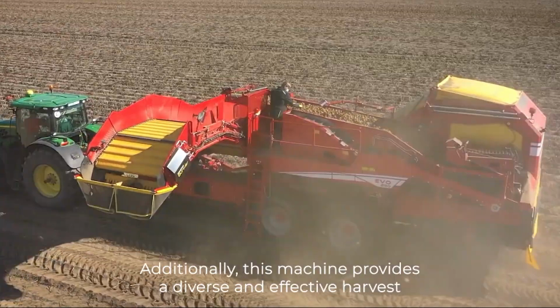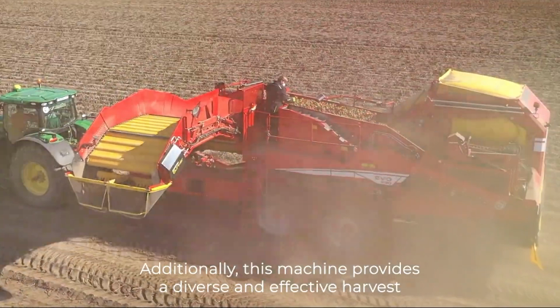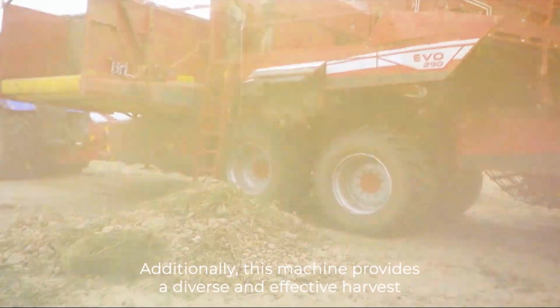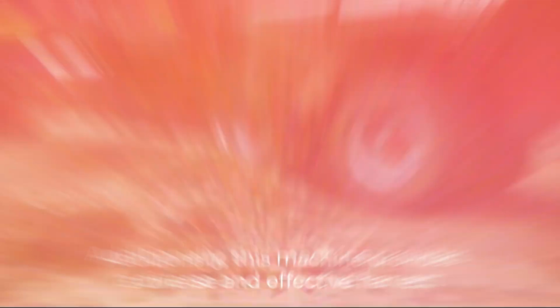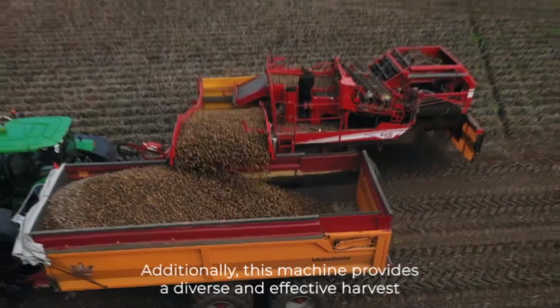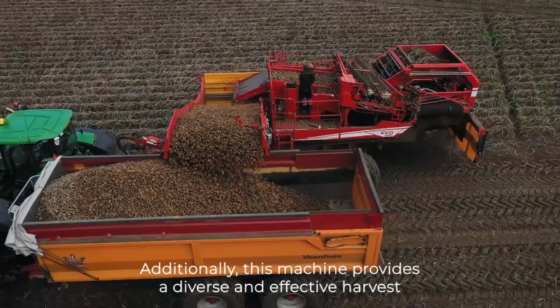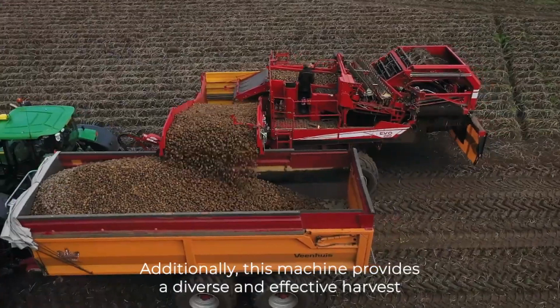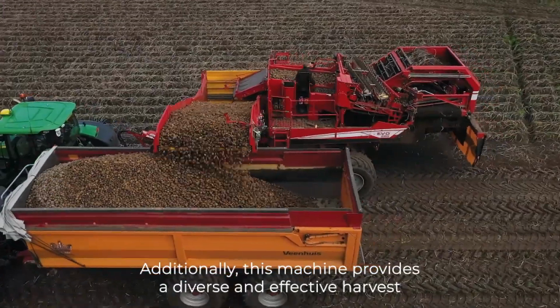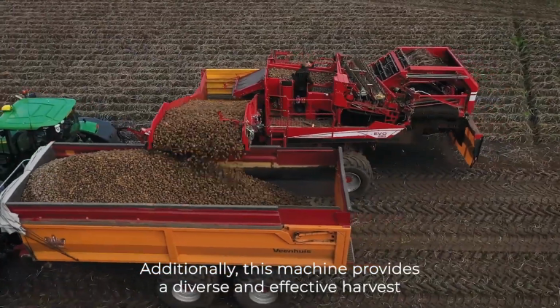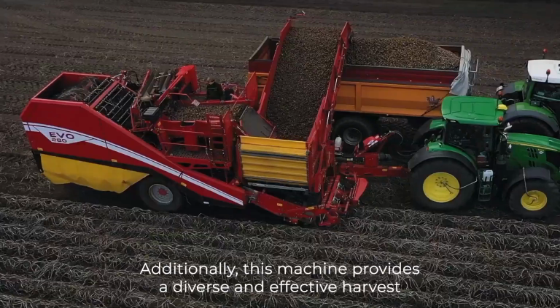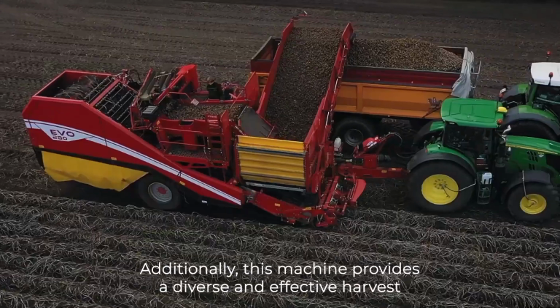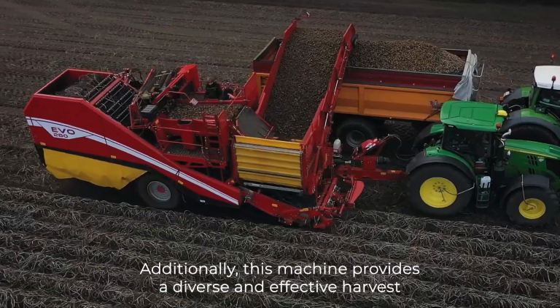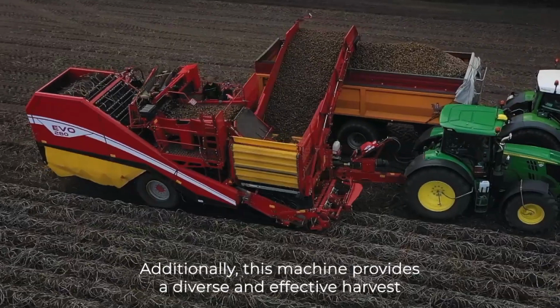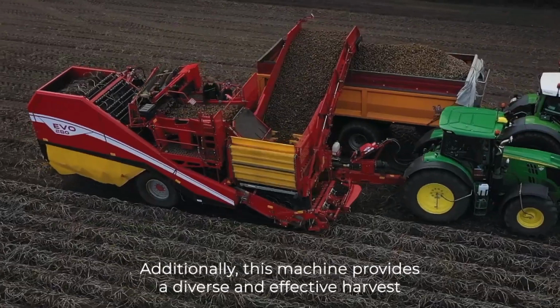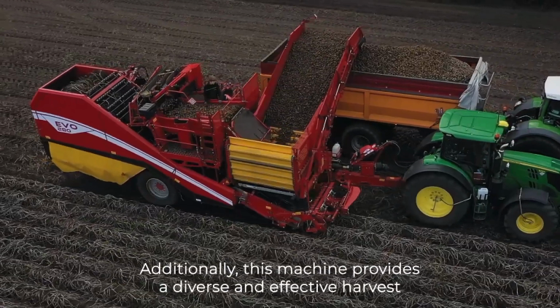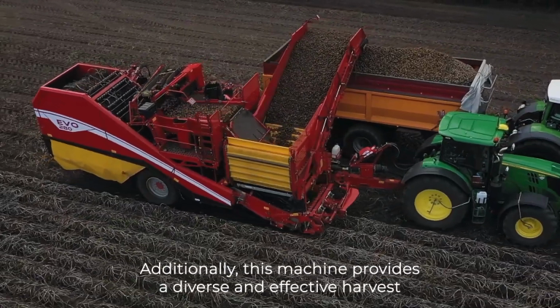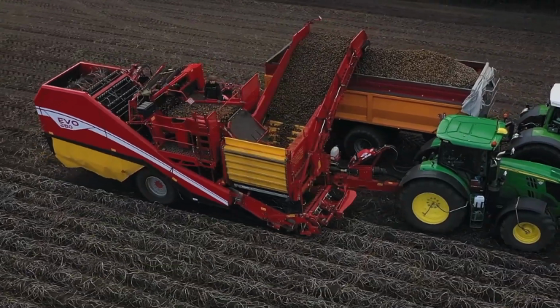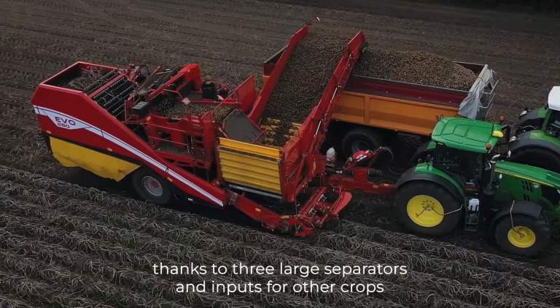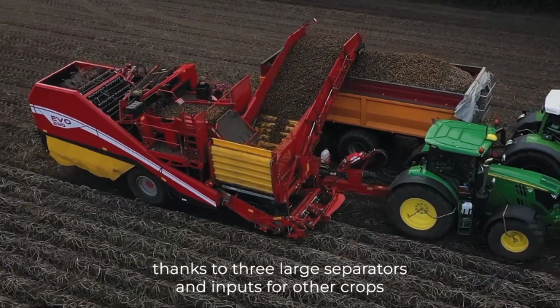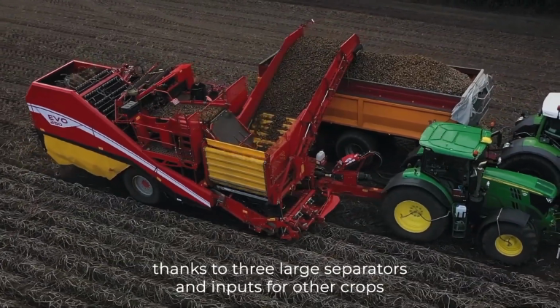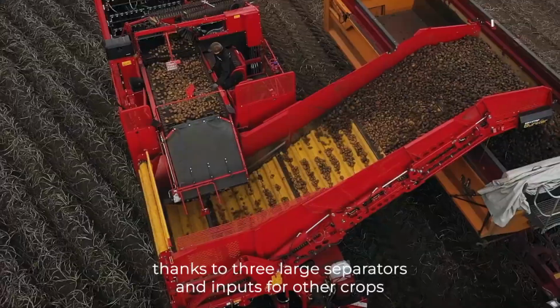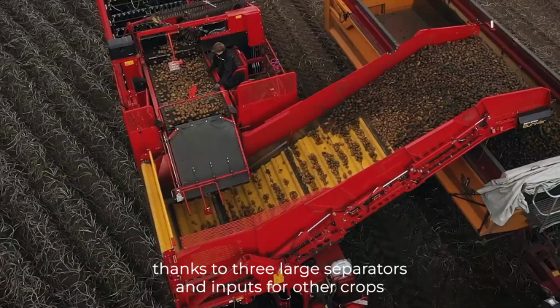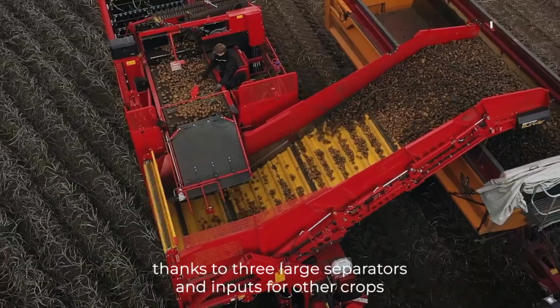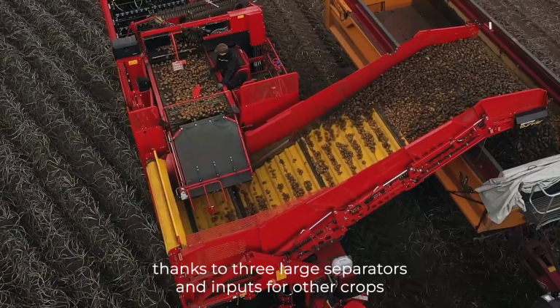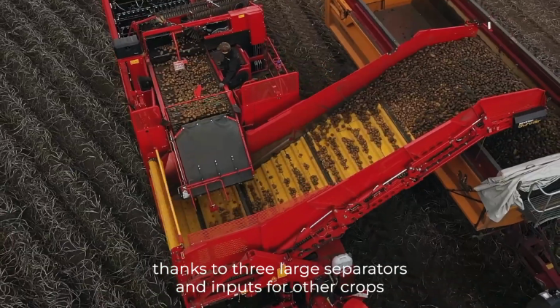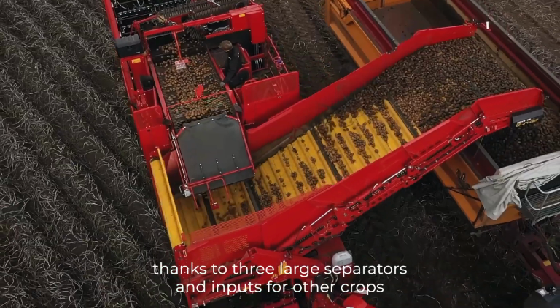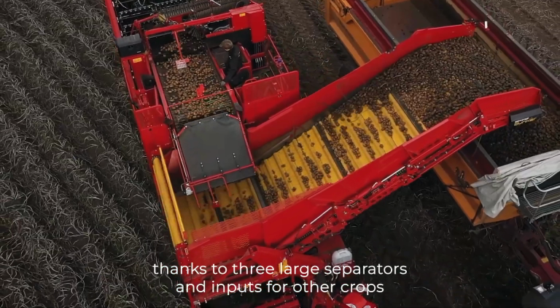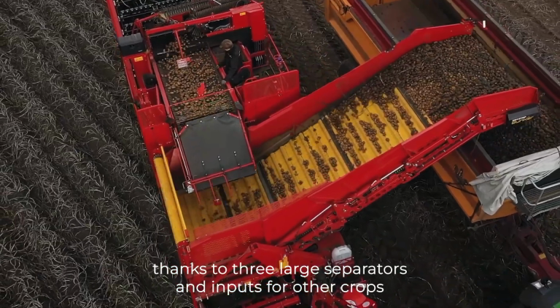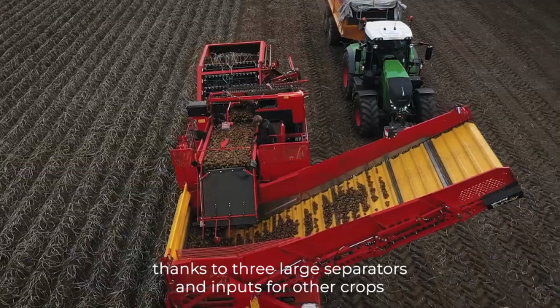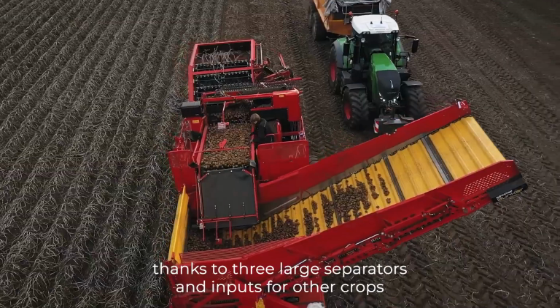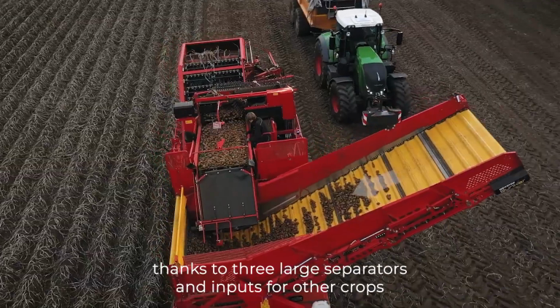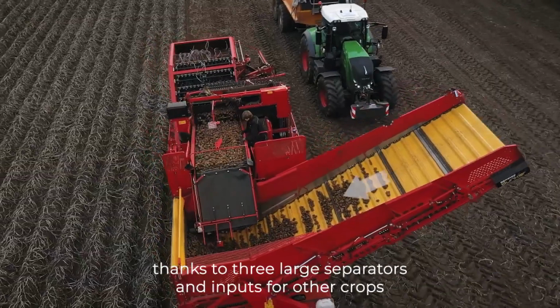Additionally, this machine provides a diverse and effective harvest thanks to three large separators and inputs for other crops, such as onions and carrots.